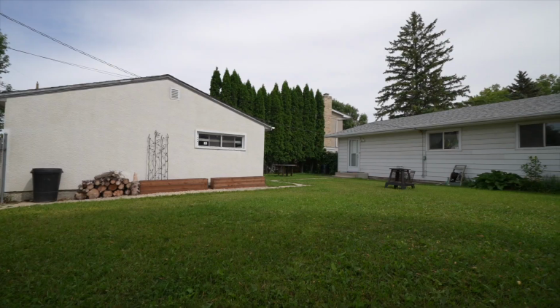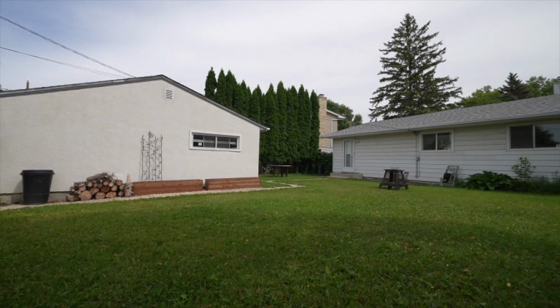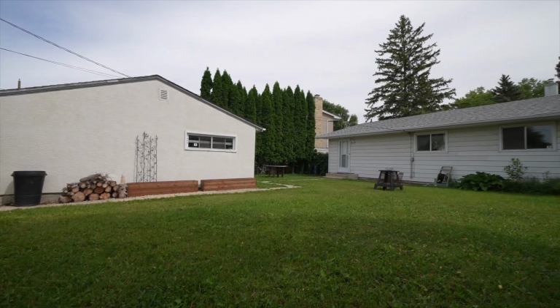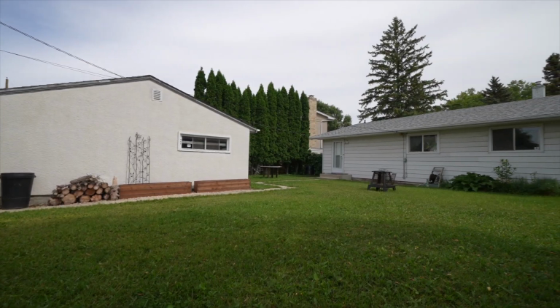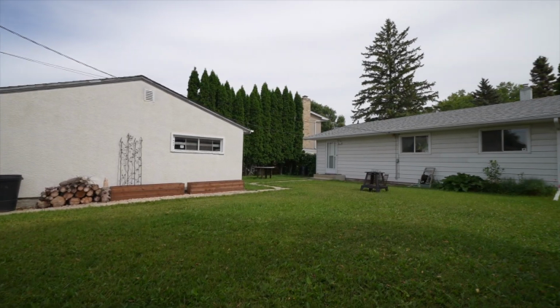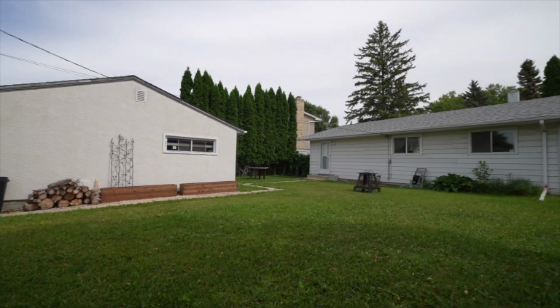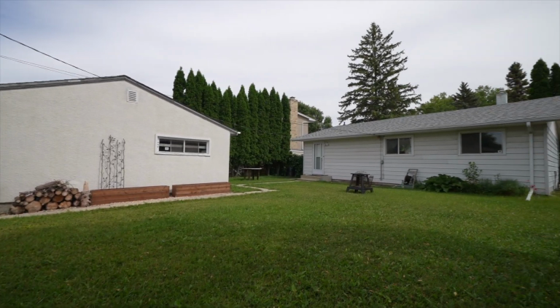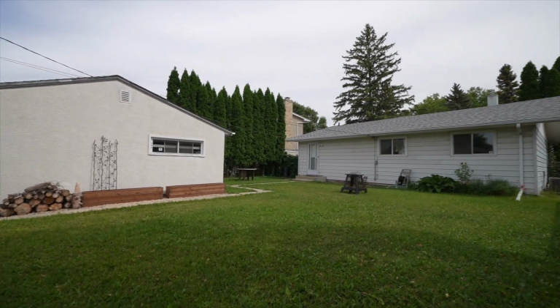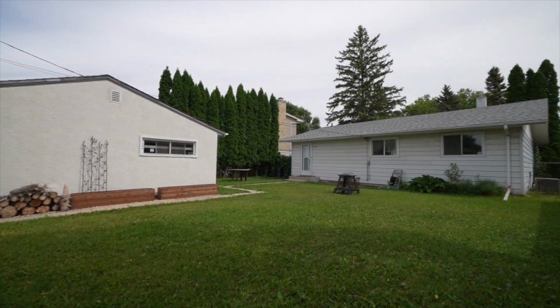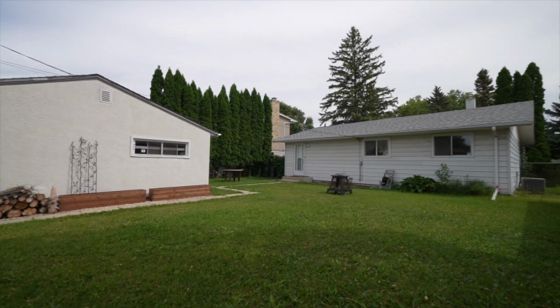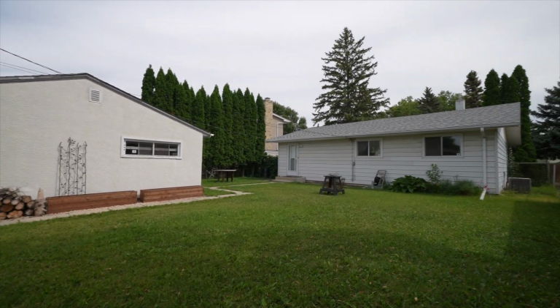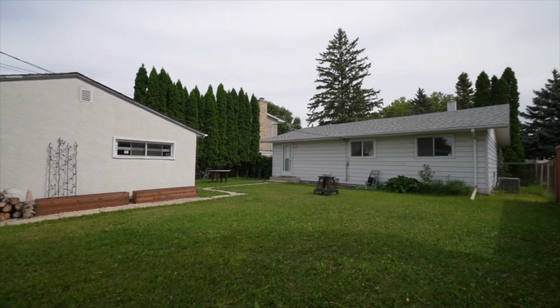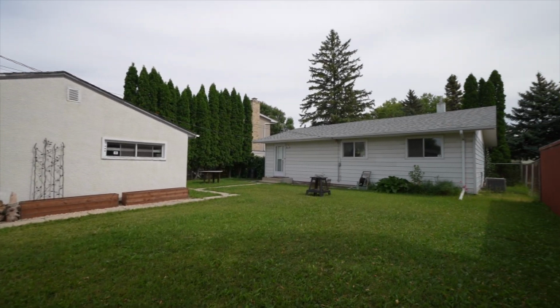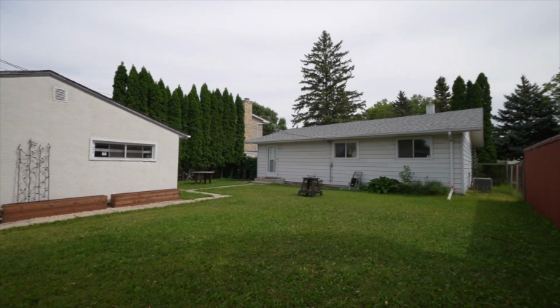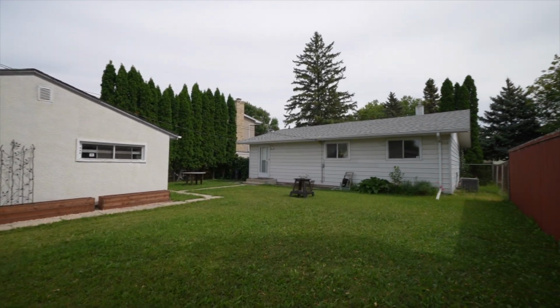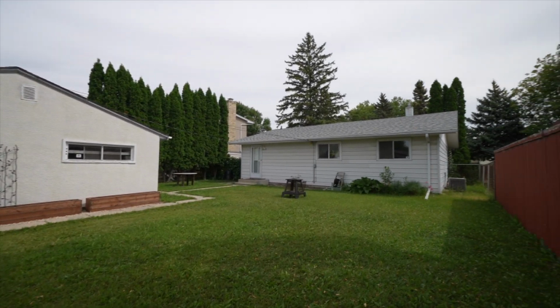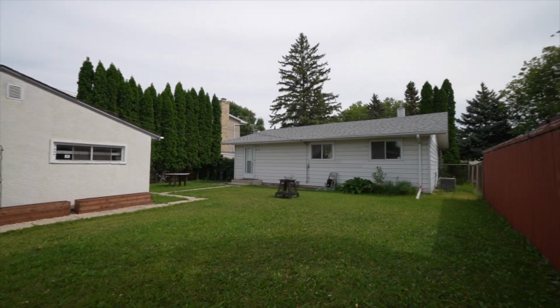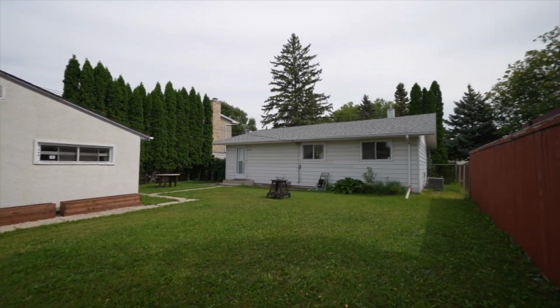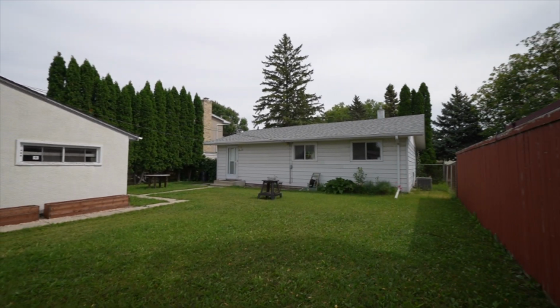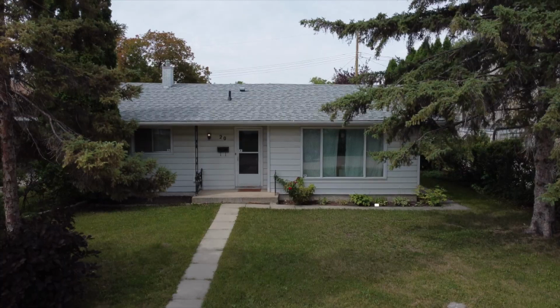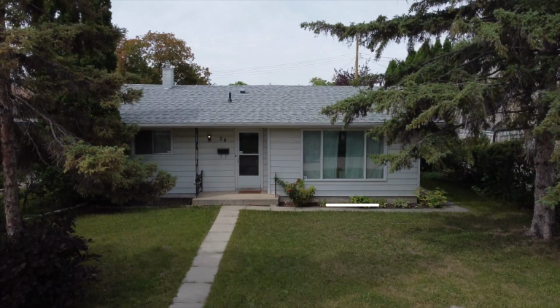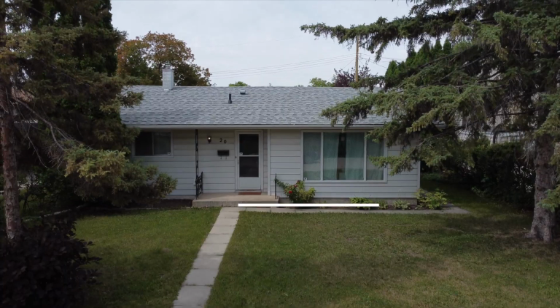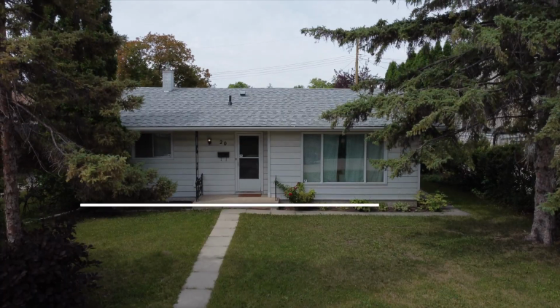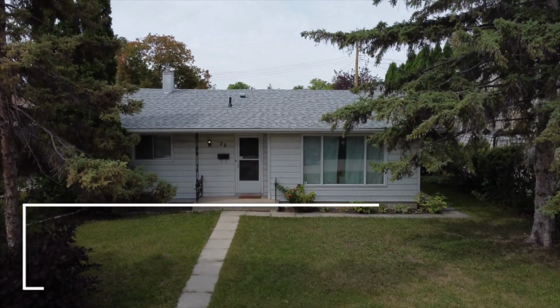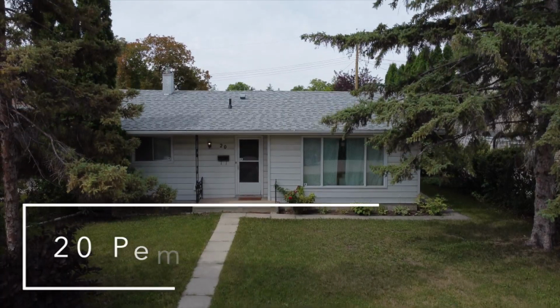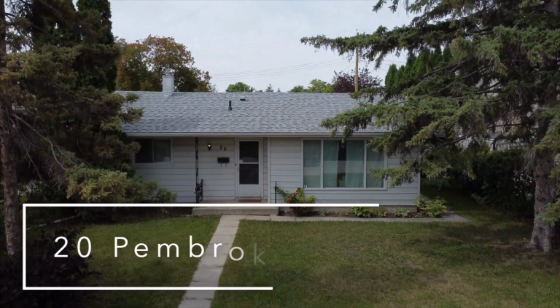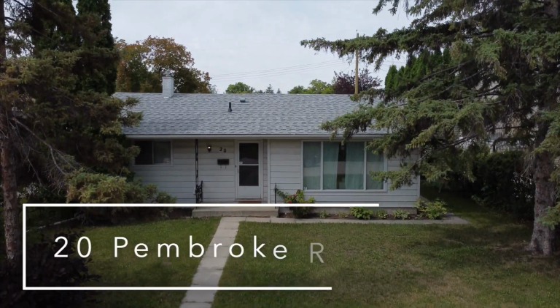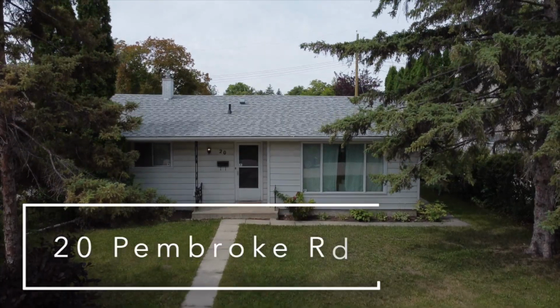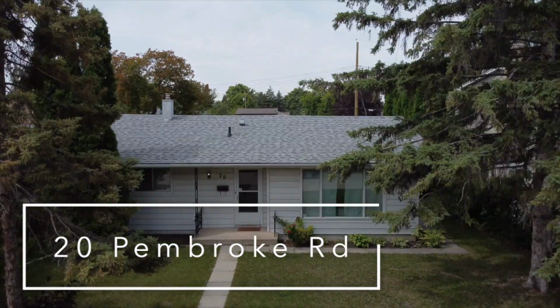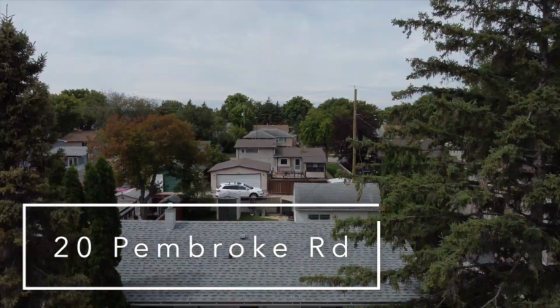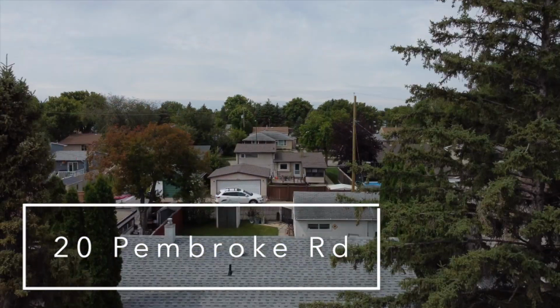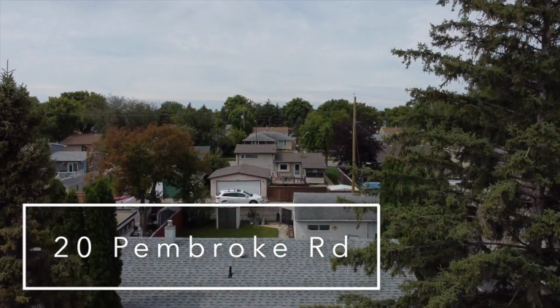Don't miss out on this fantastic opportunity. Contact me today to arrange your private showing.